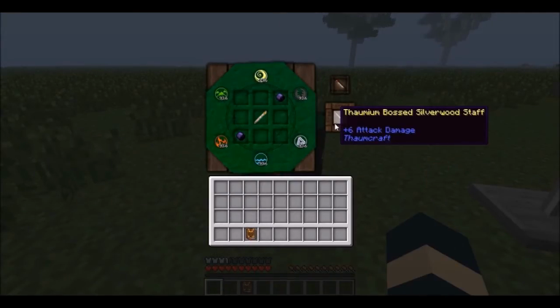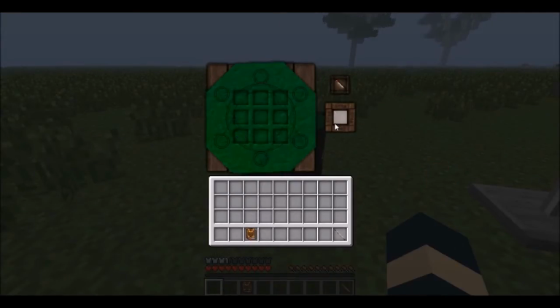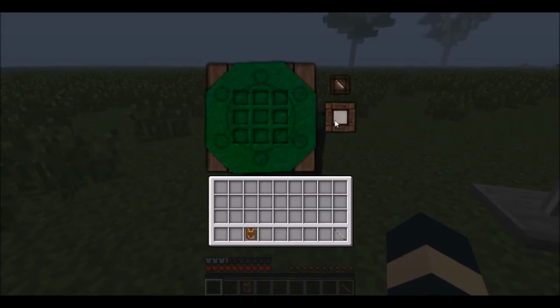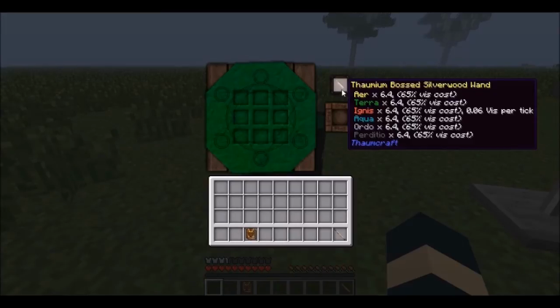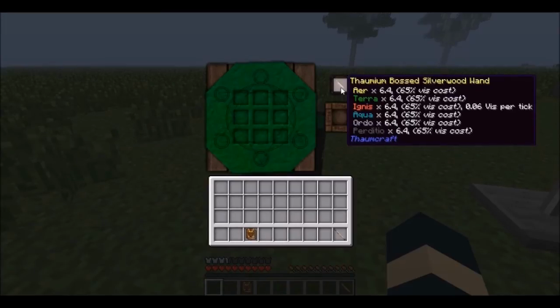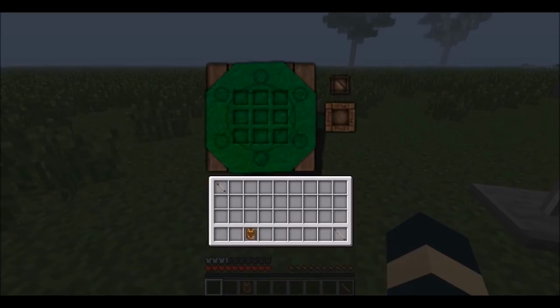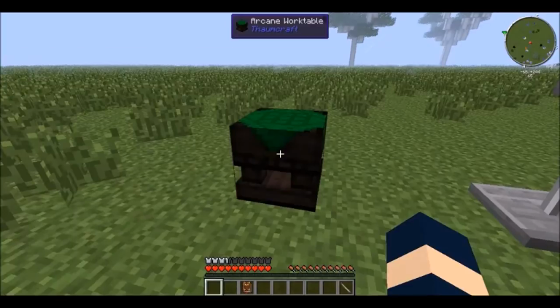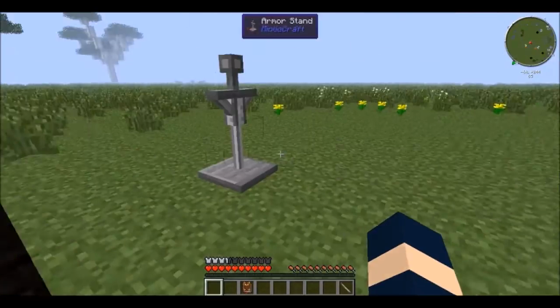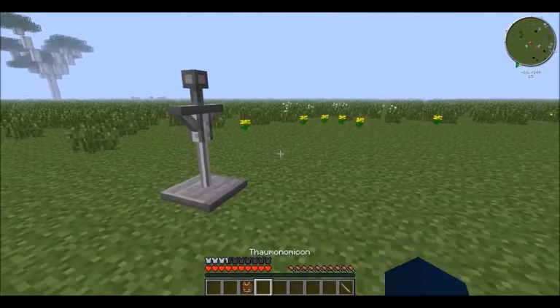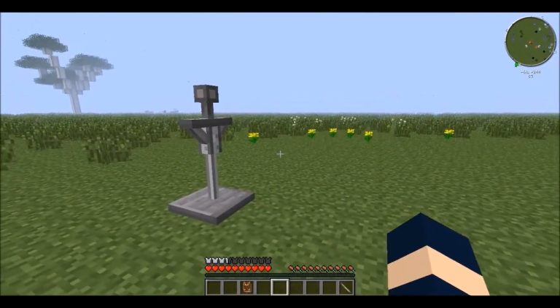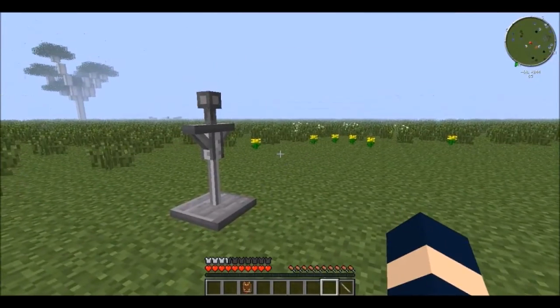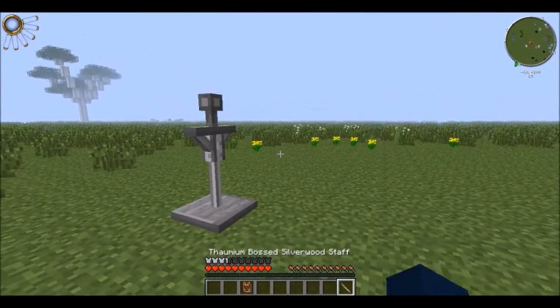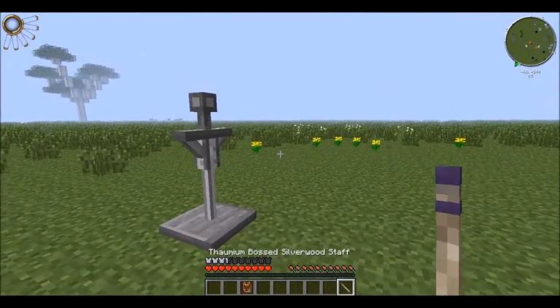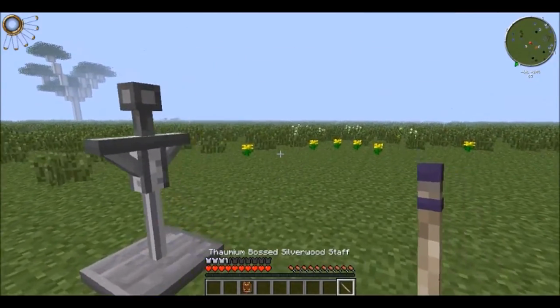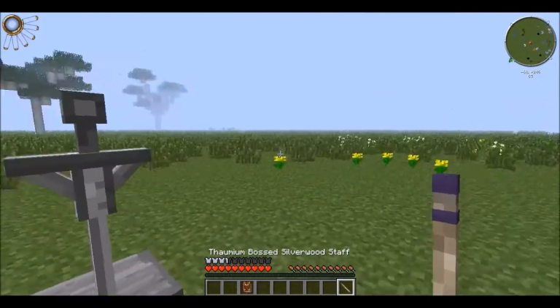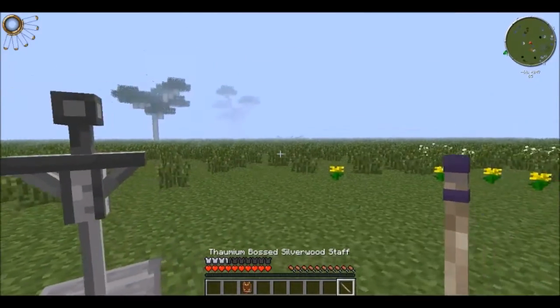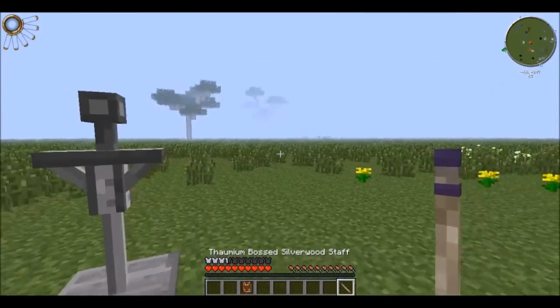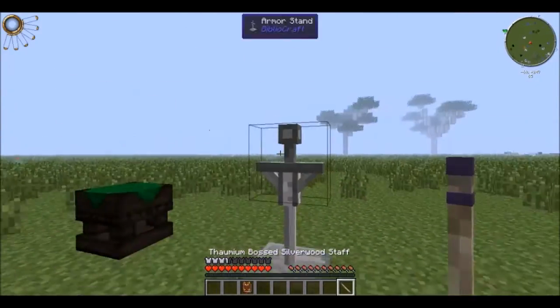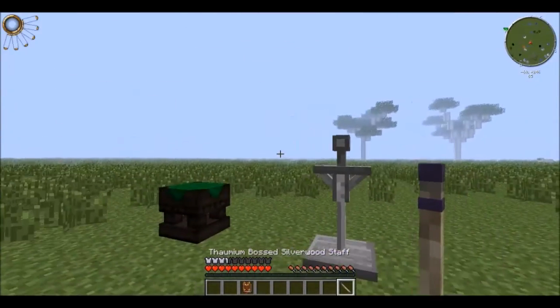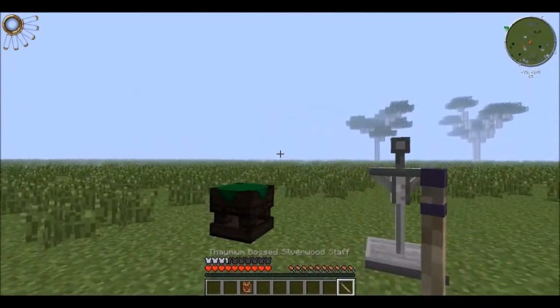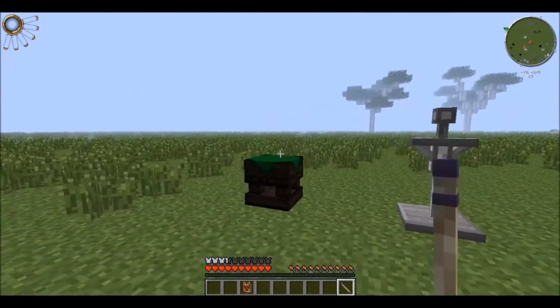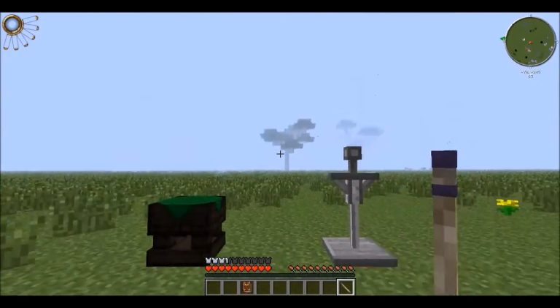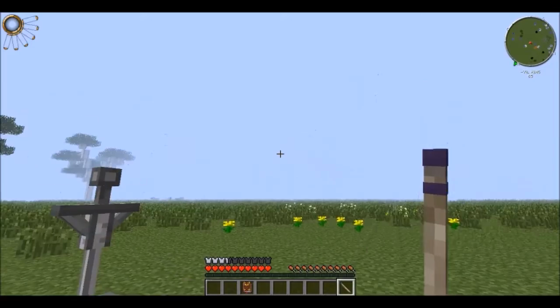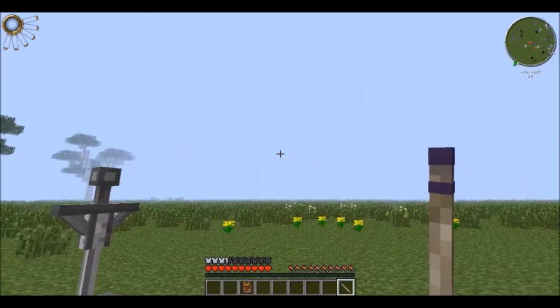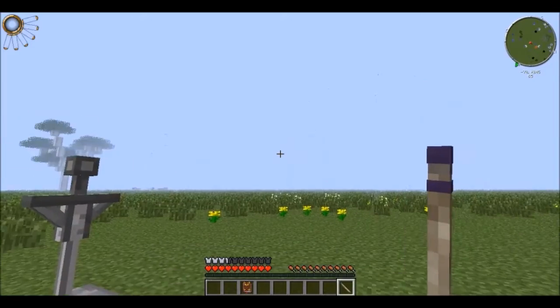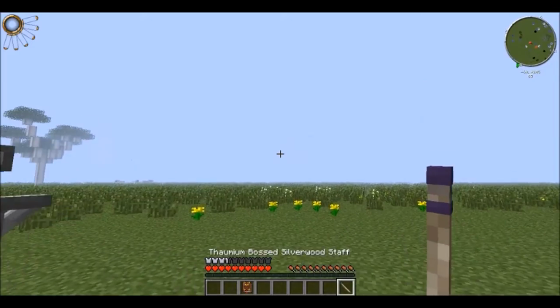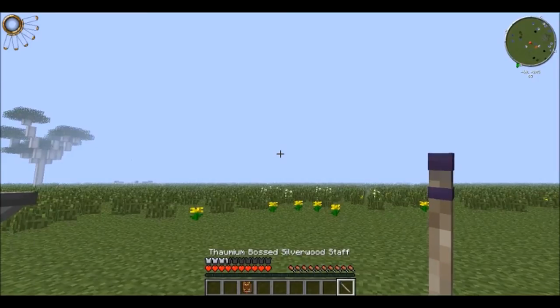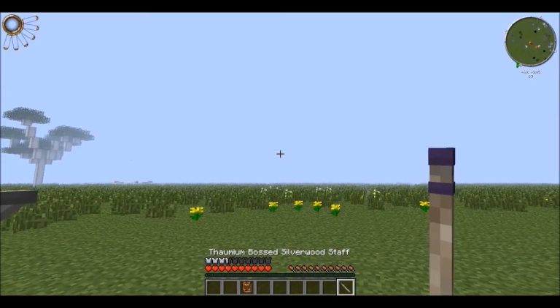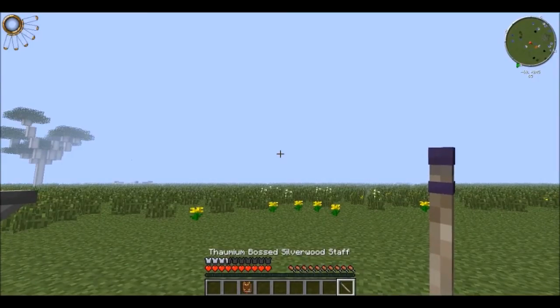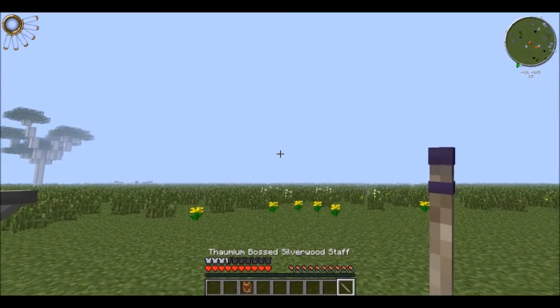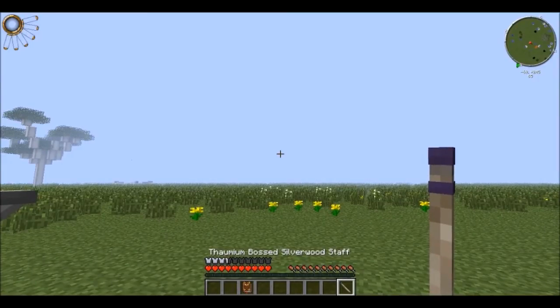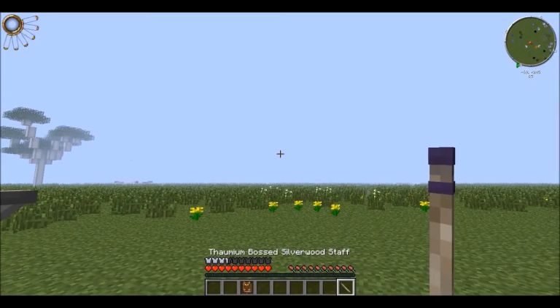Thornmon Boss Staff. This is pretty much like a wand, but it holds more Vis. Thank you guys, and I hope you found this very useful.